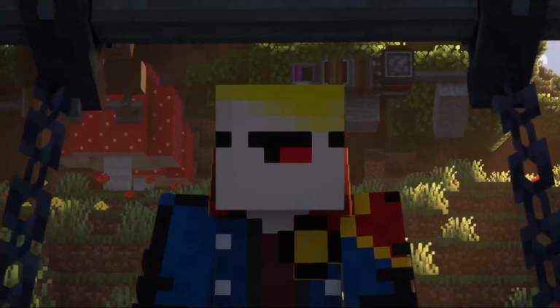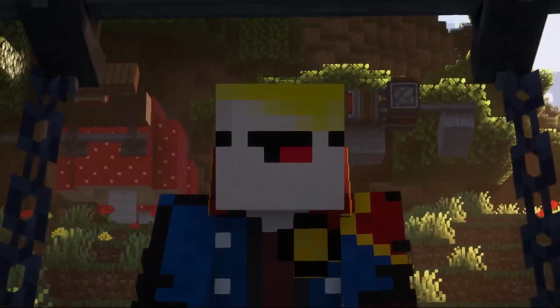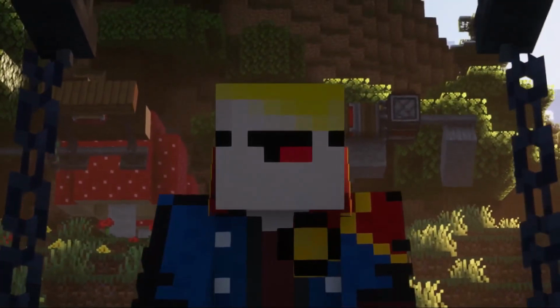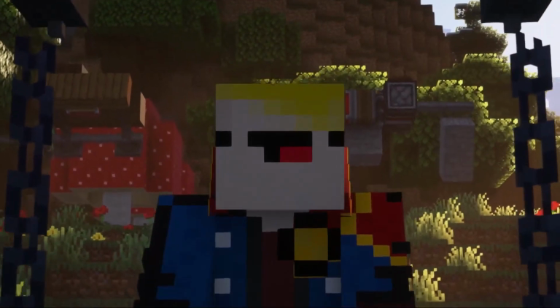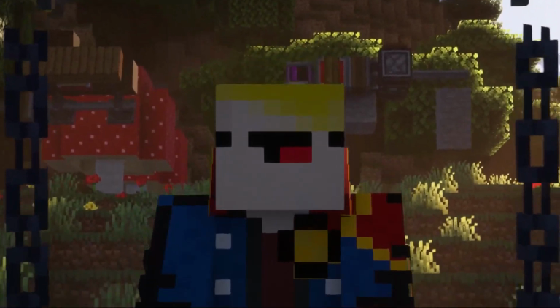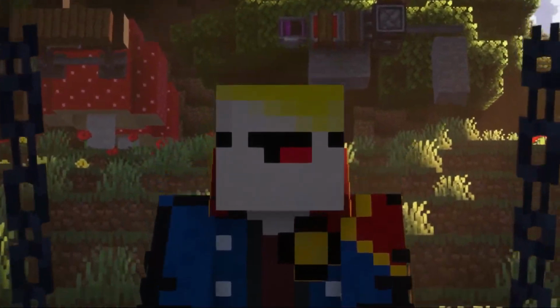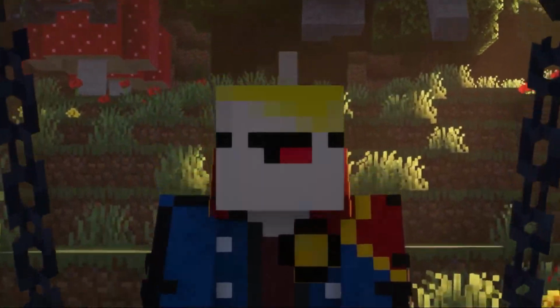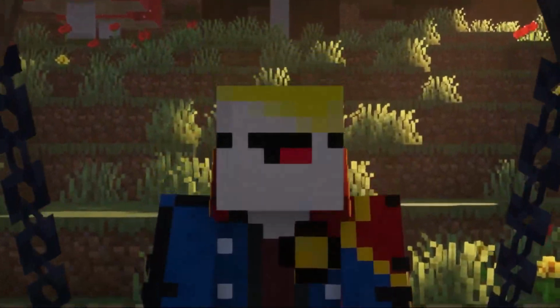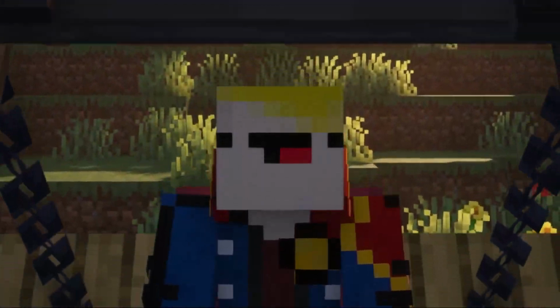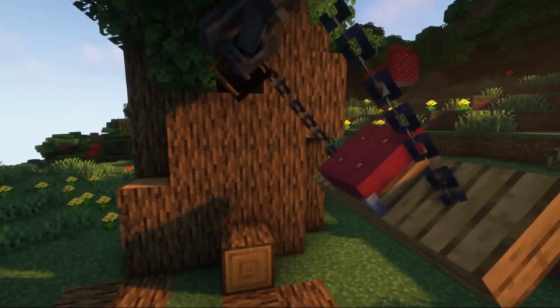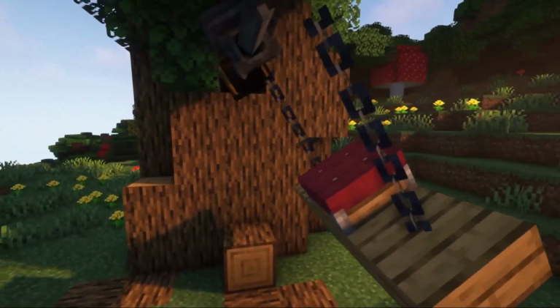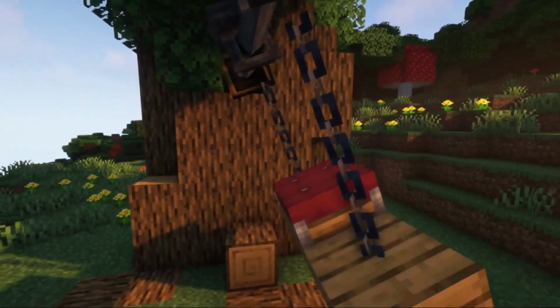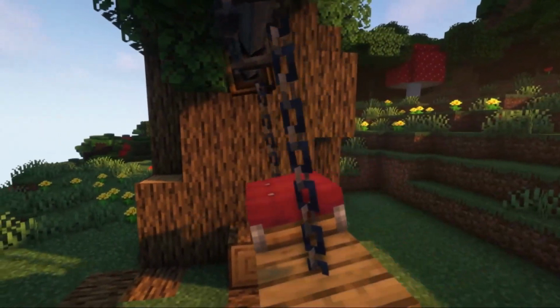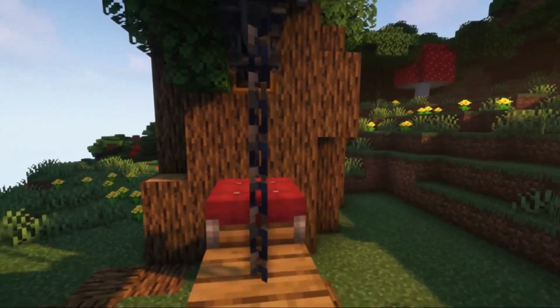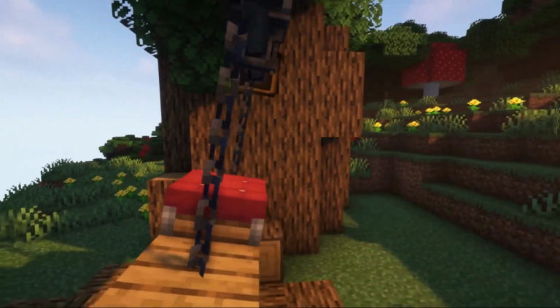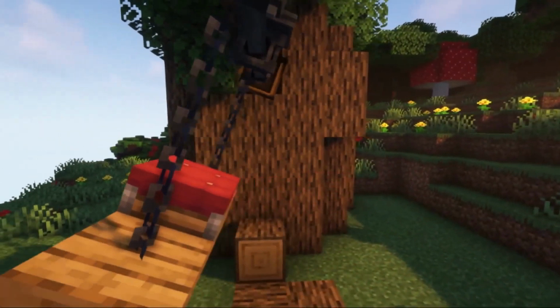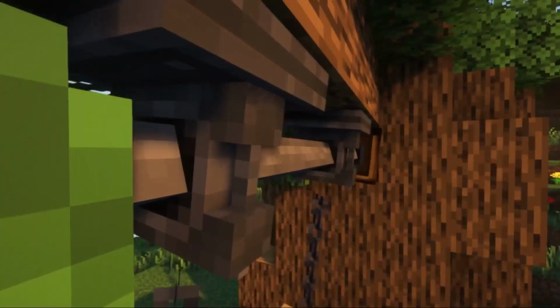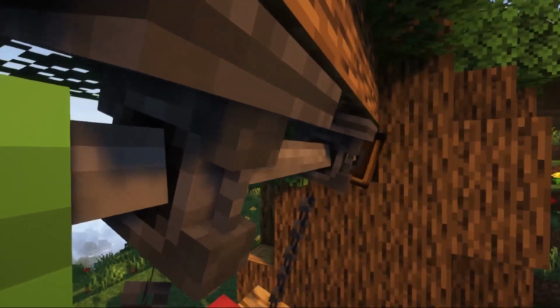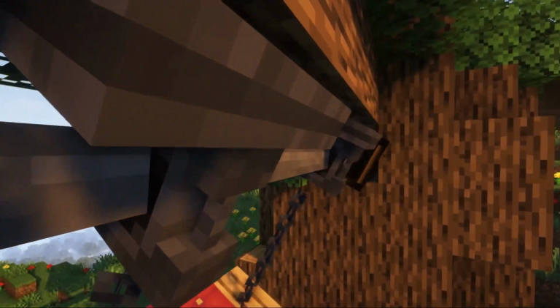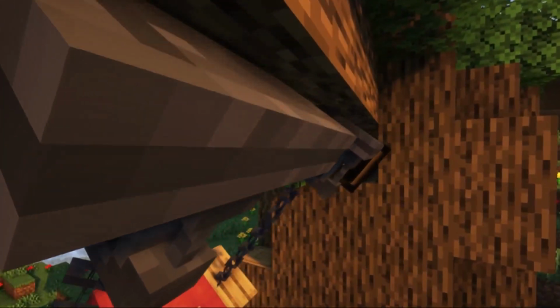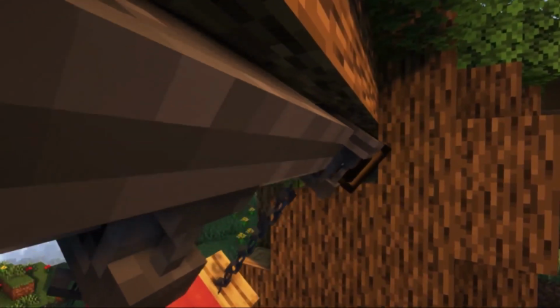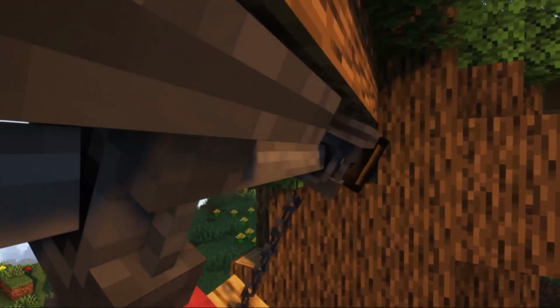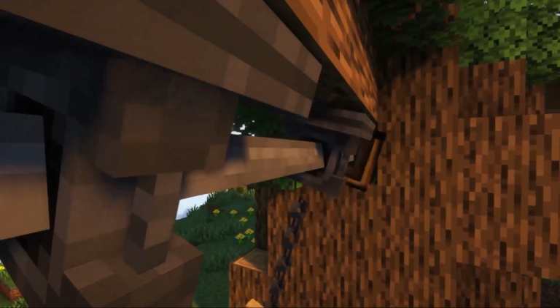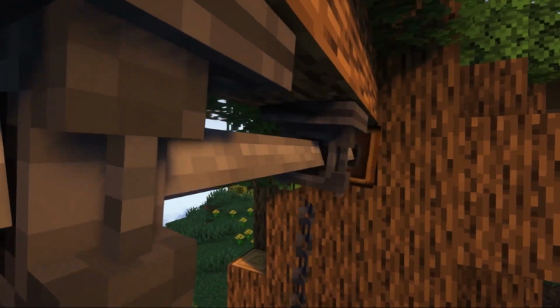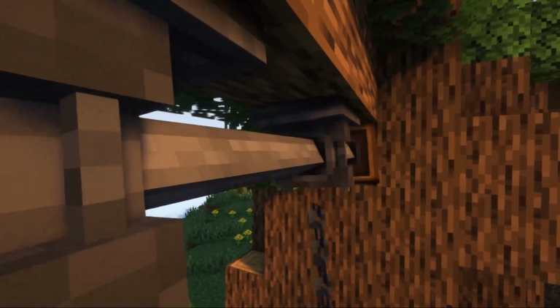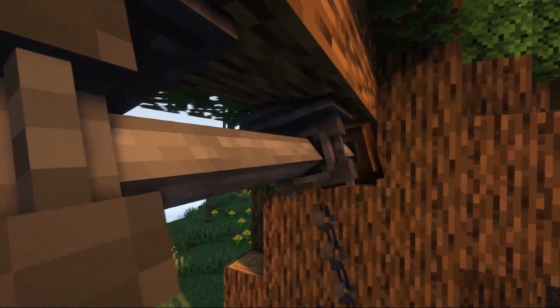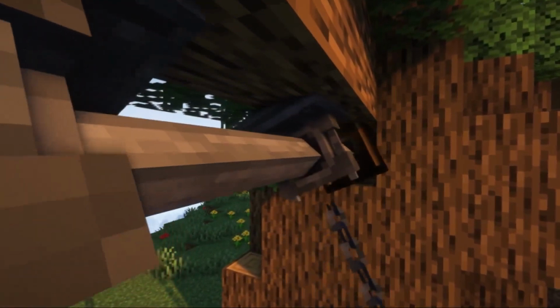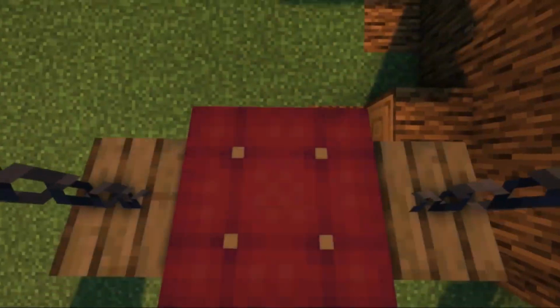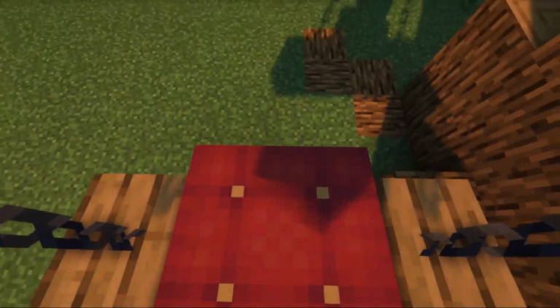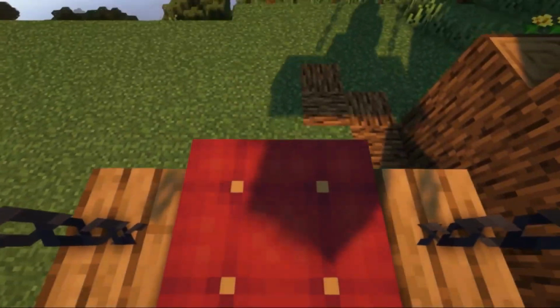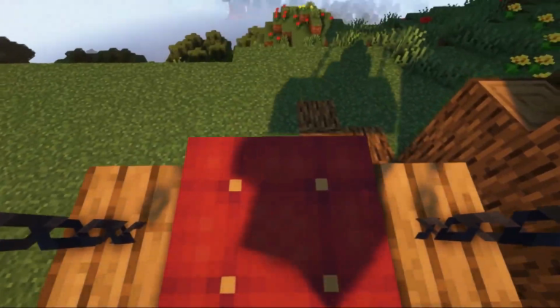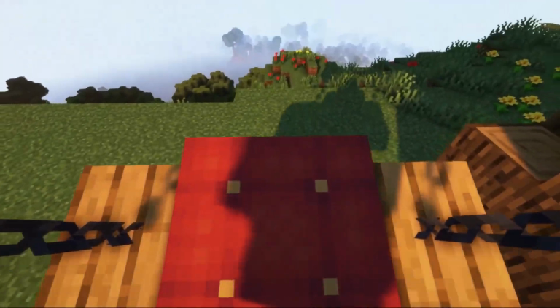Greetings. In this video we will try to build a swing with the help of Kate's mod. It sounds simple, but there are some nuances.